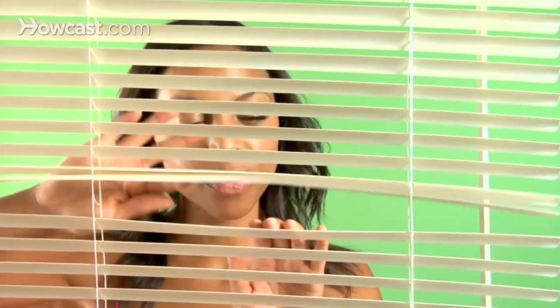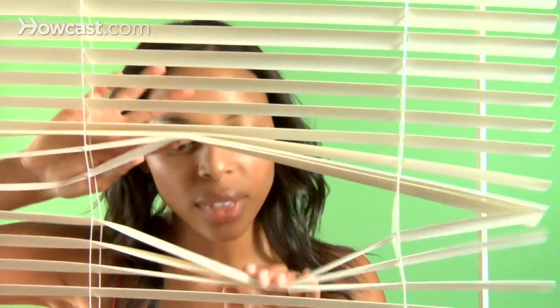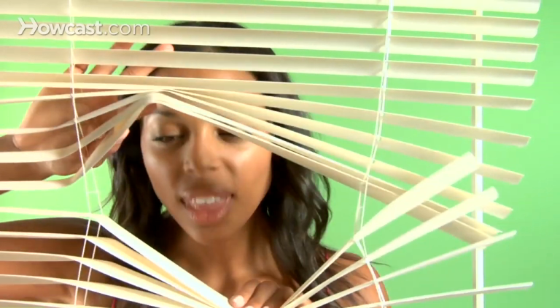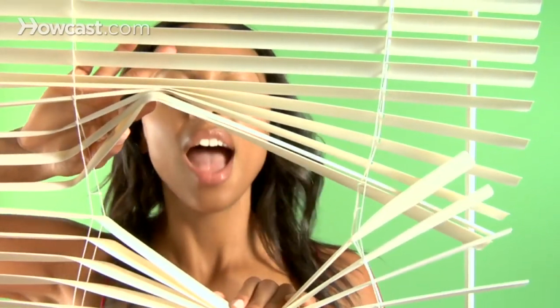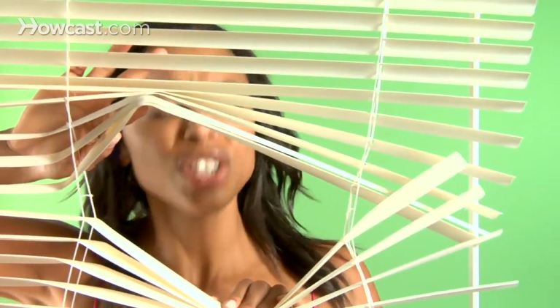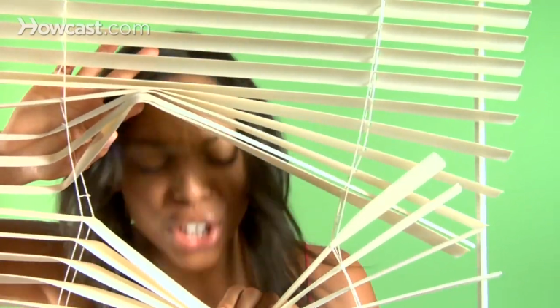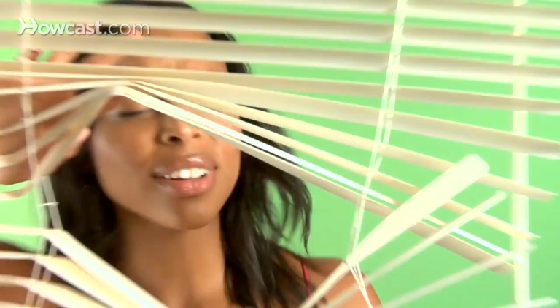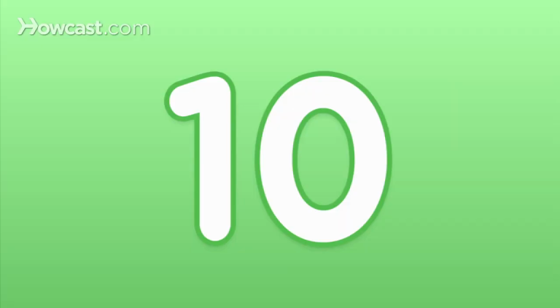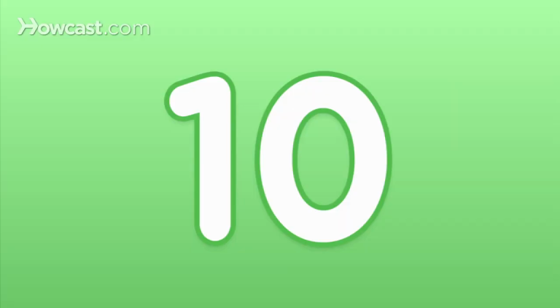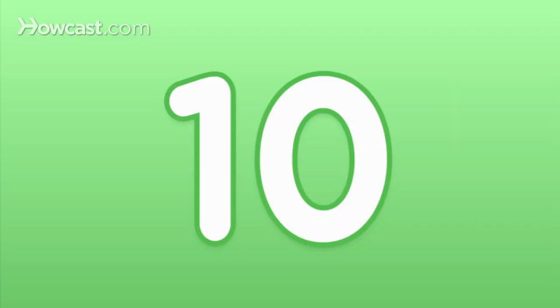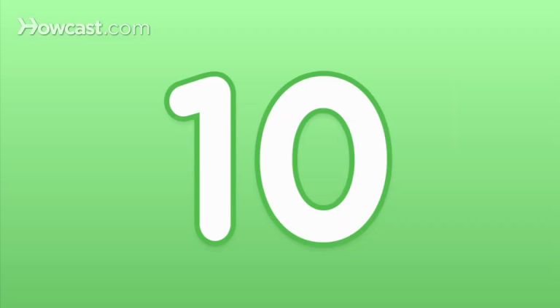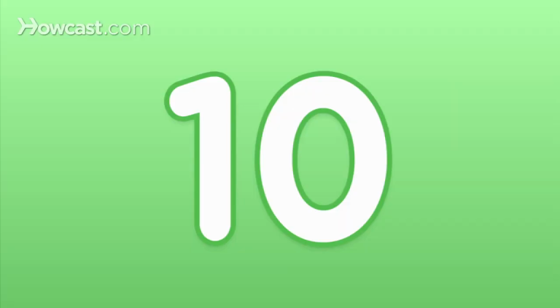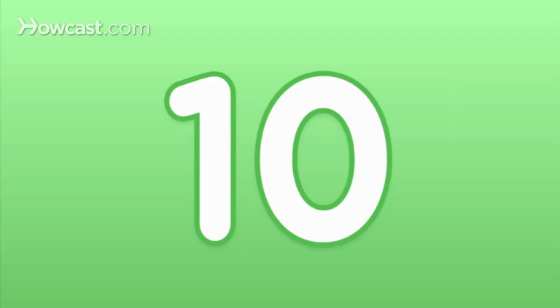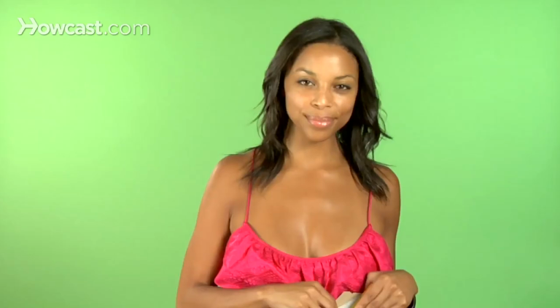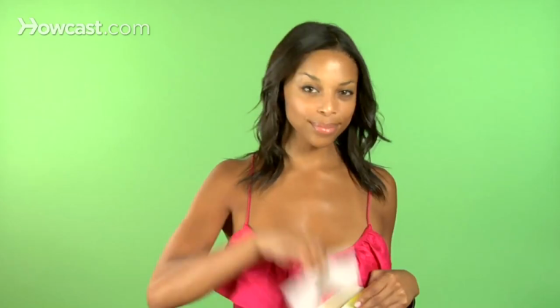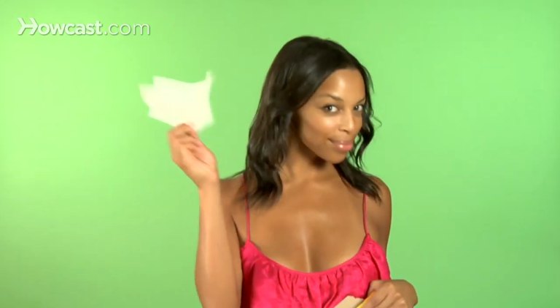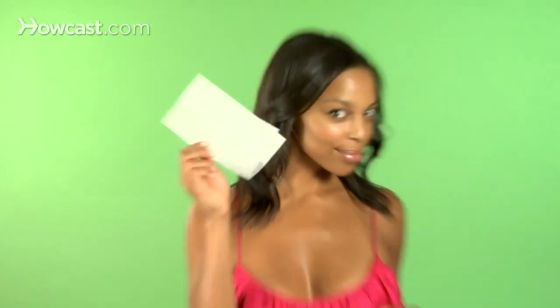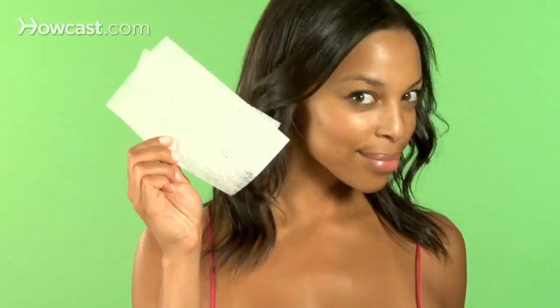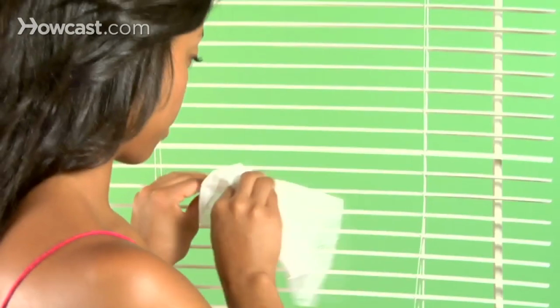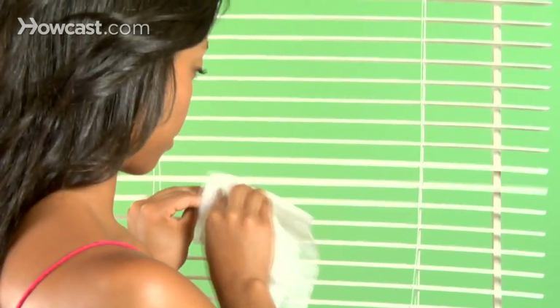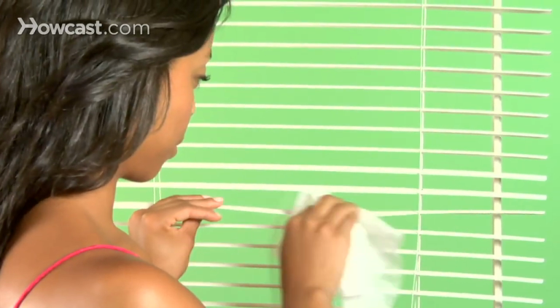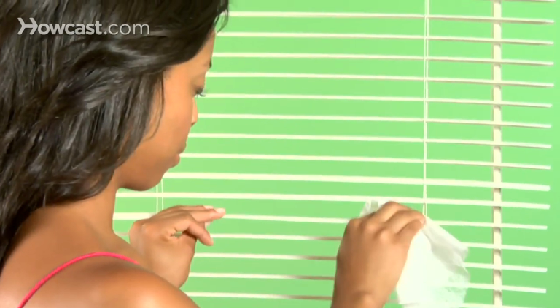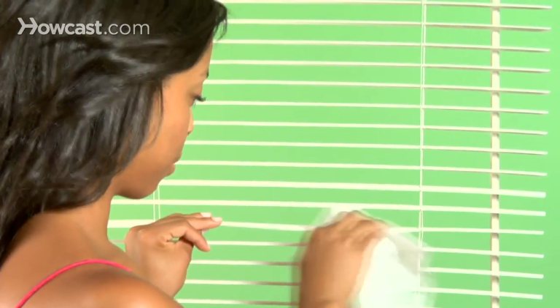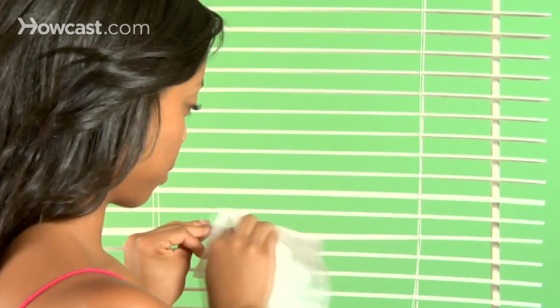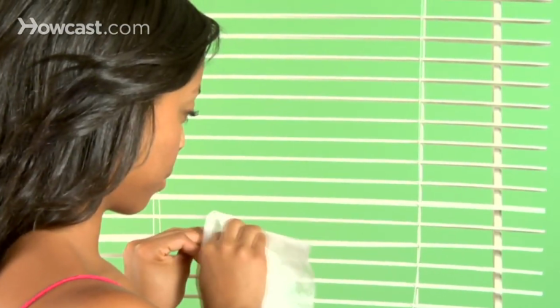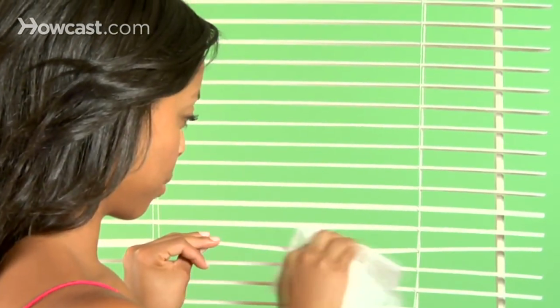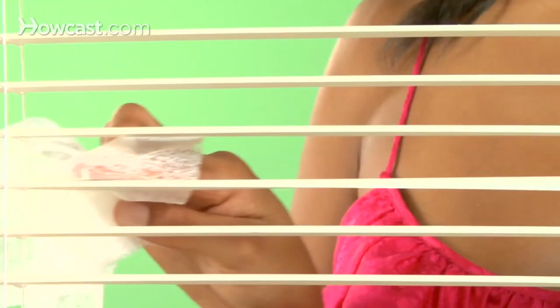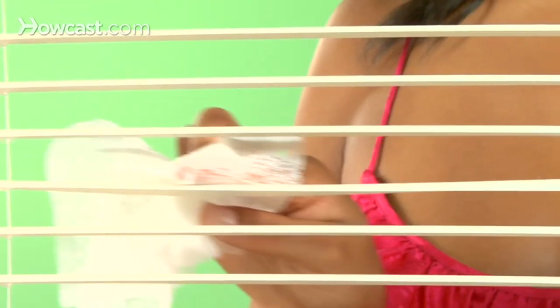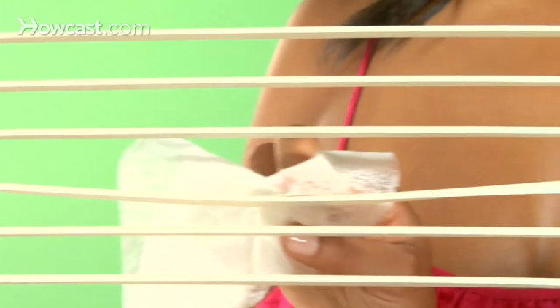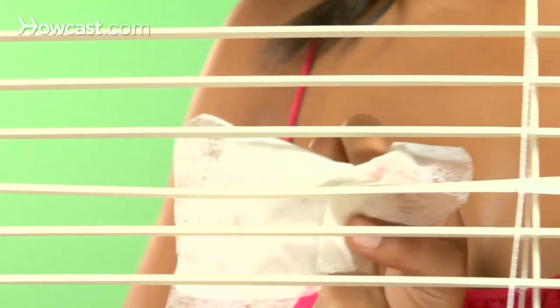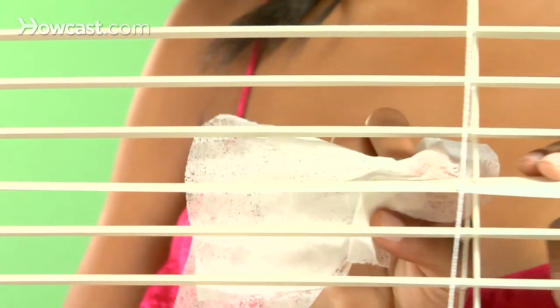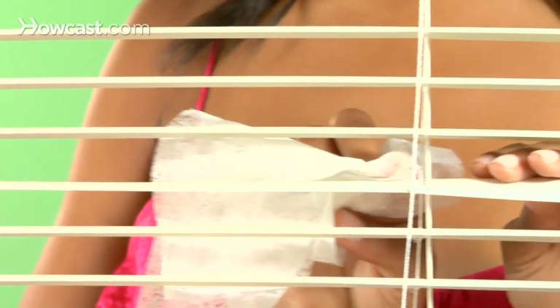Dusty mini blinds? Wipe them with a damp dryer sheet, which also helps prevent new dust from collecting.